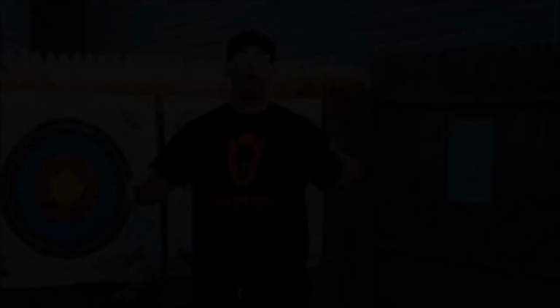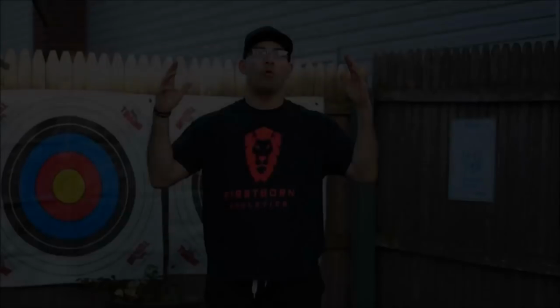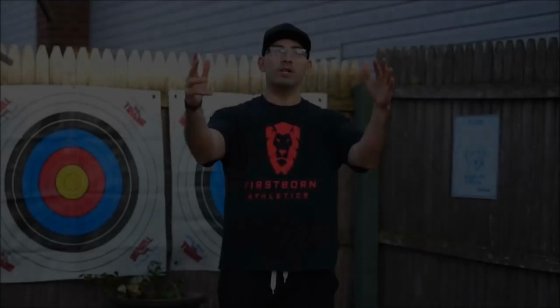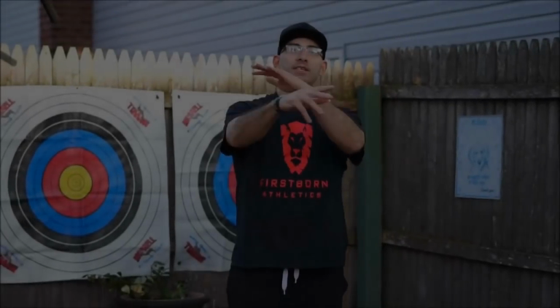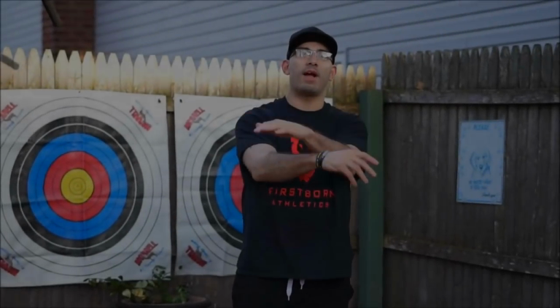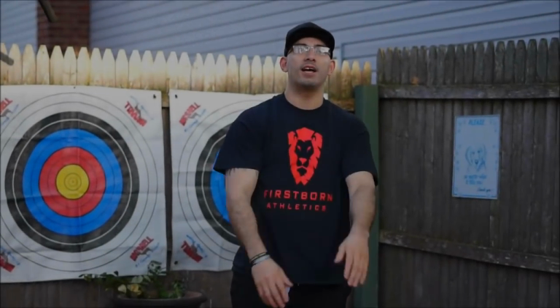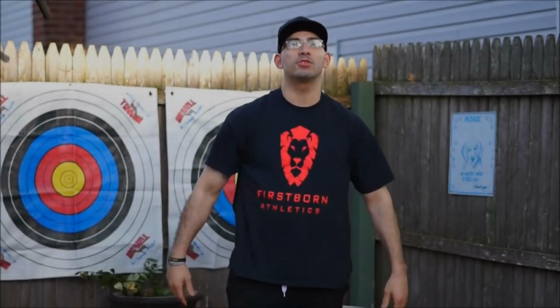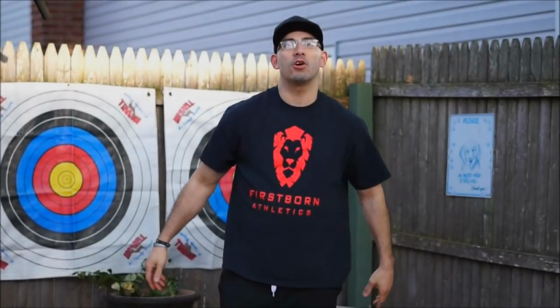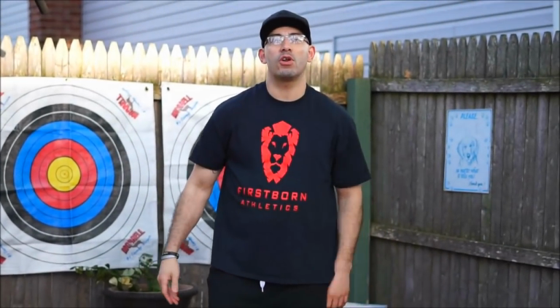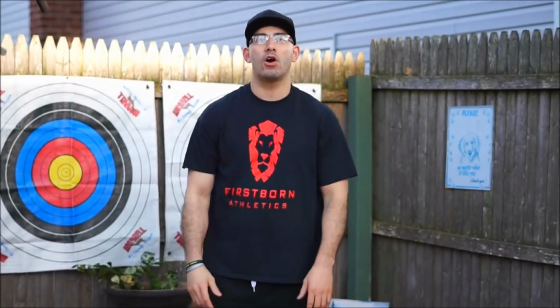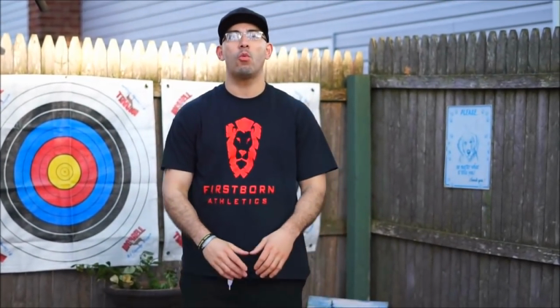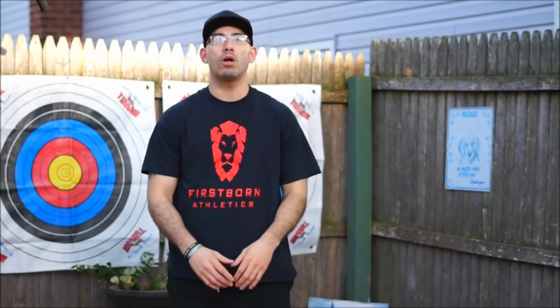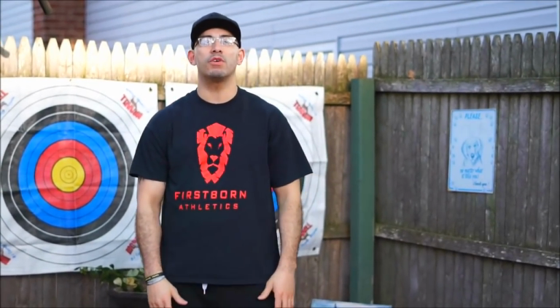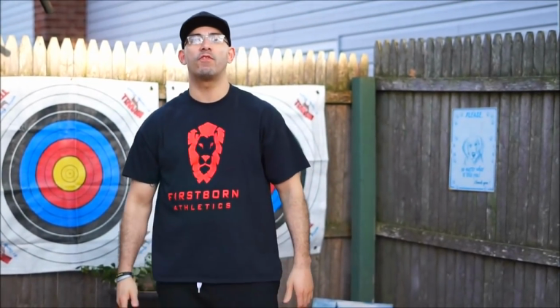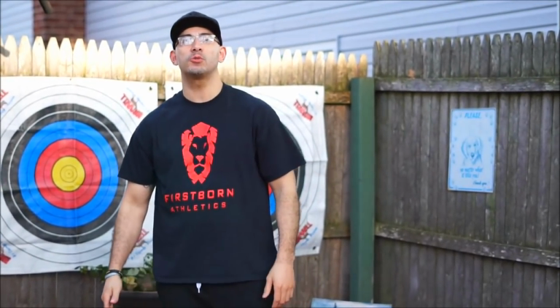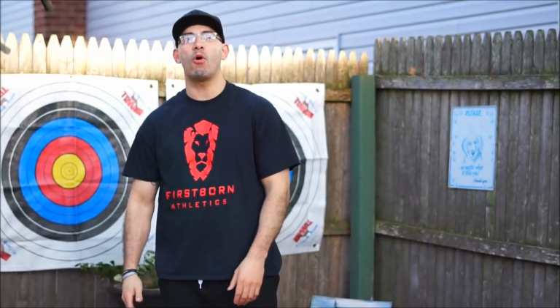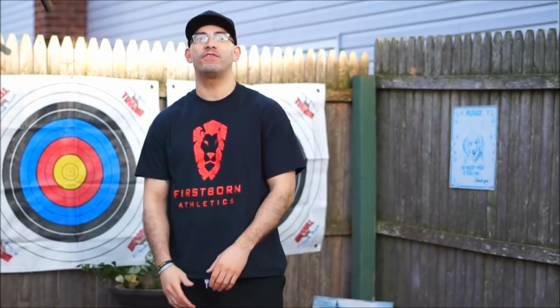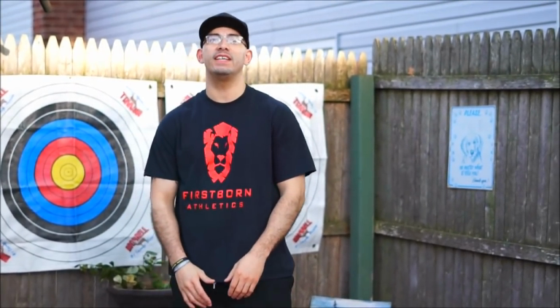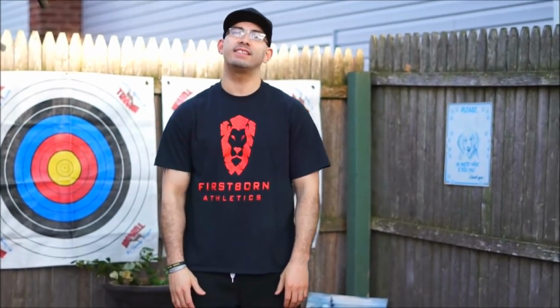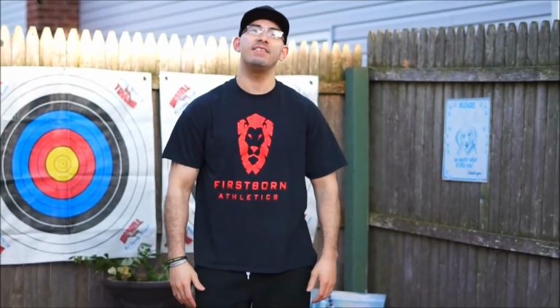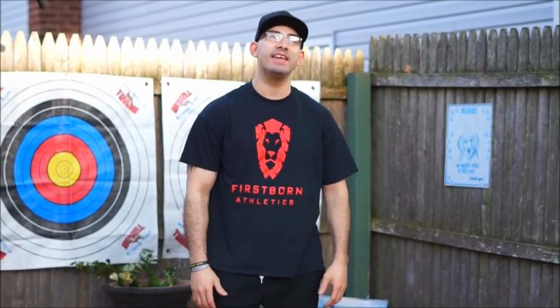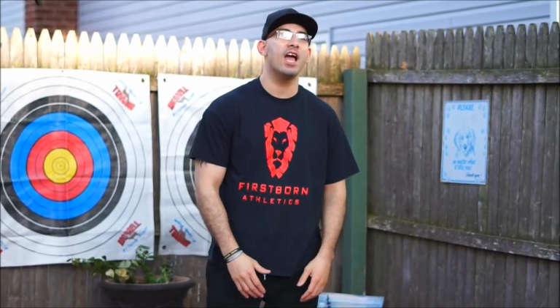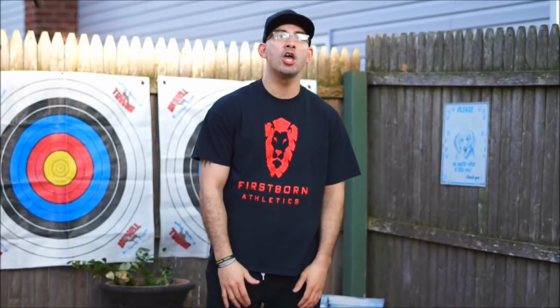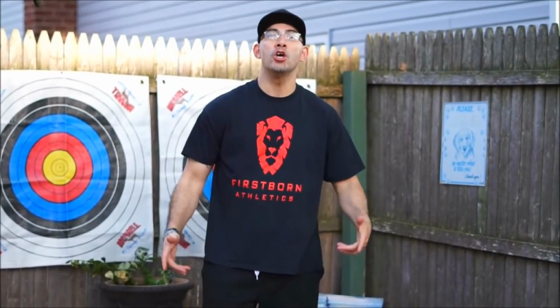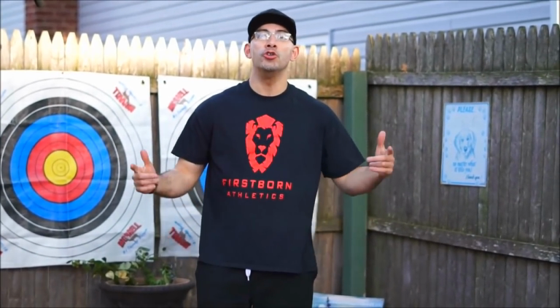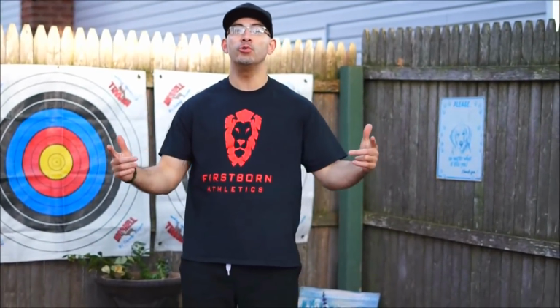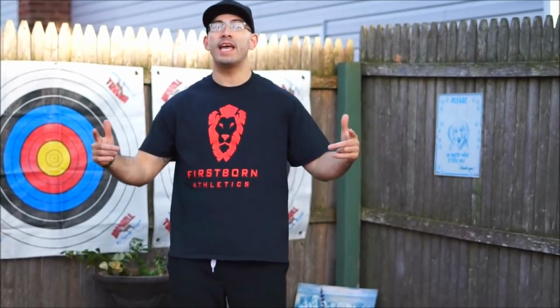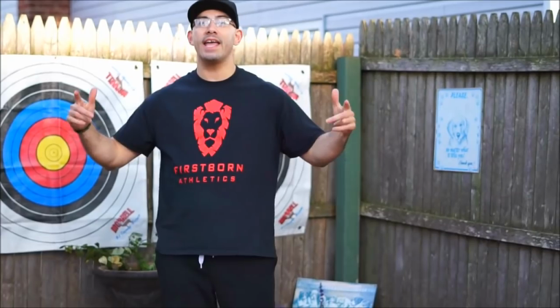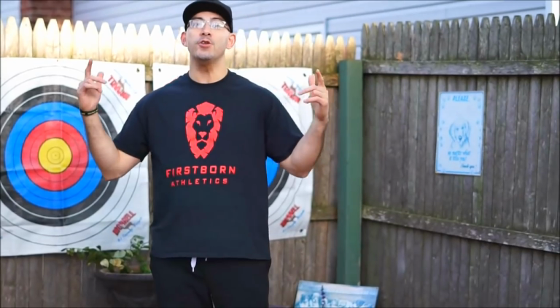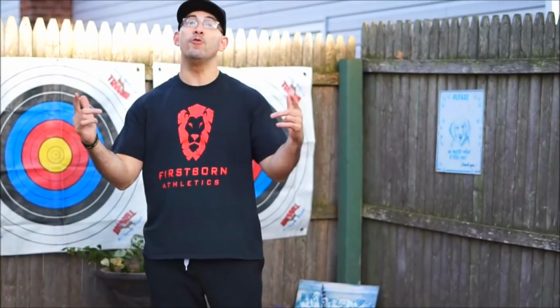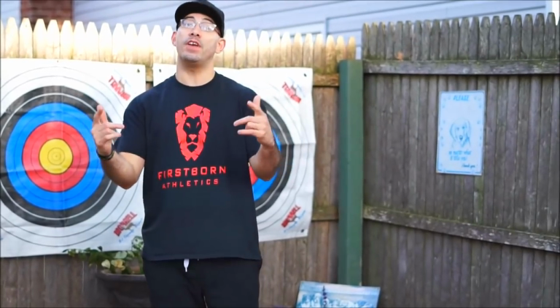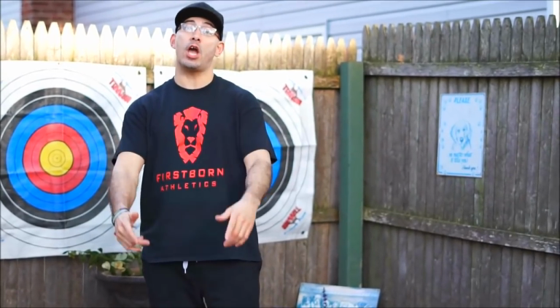What's up guys, what's going on? Welcome to First Born Fitness TV. New day, new video.